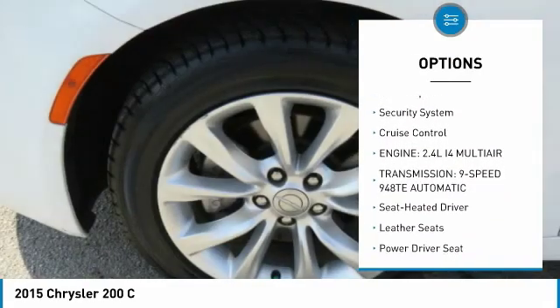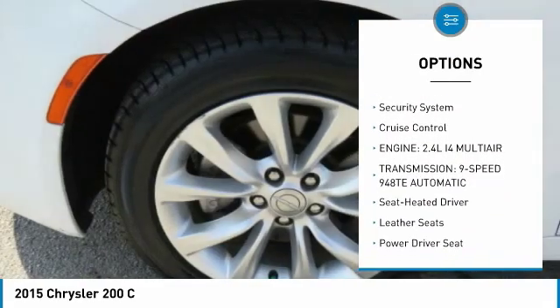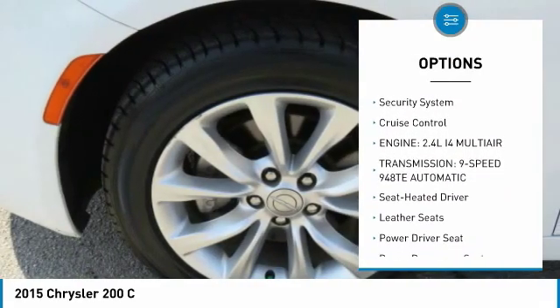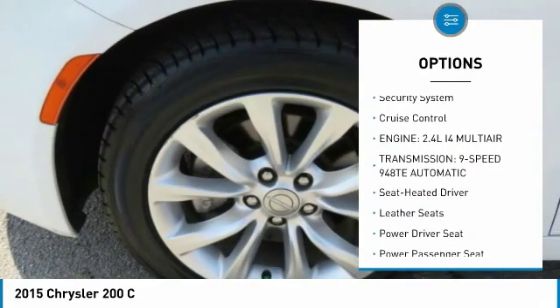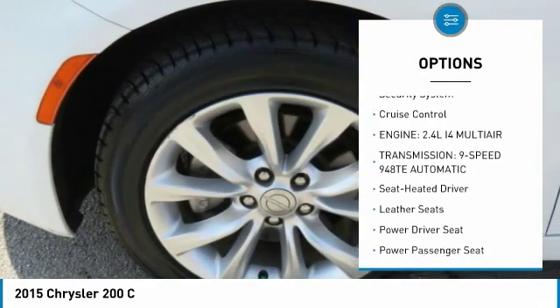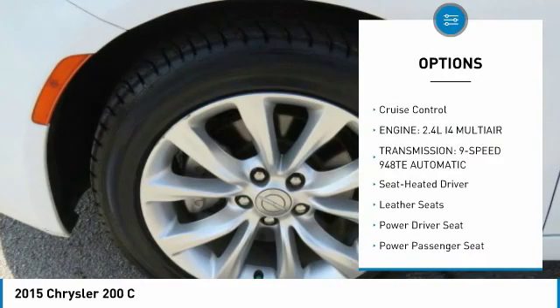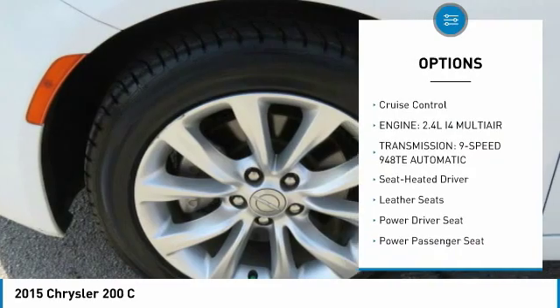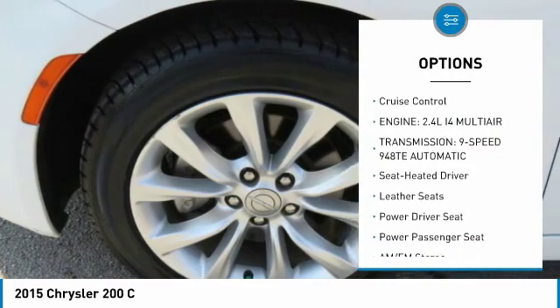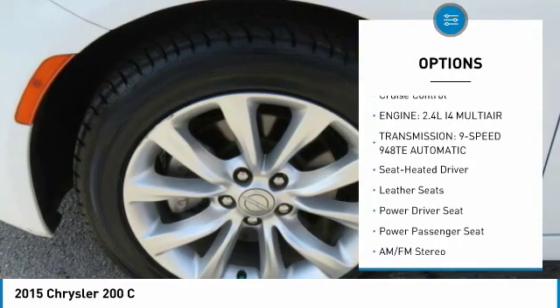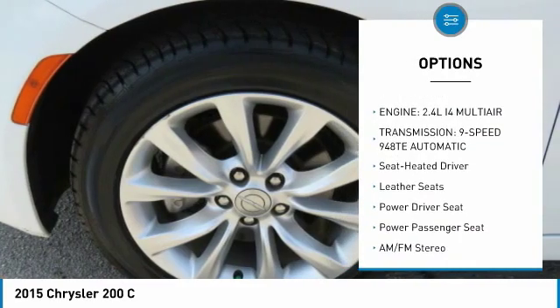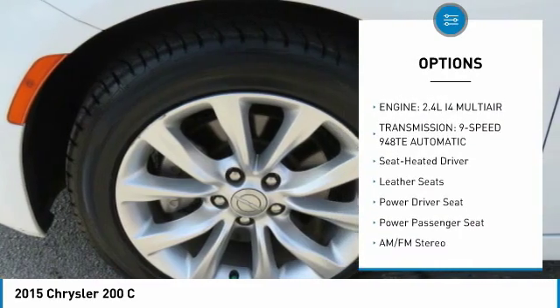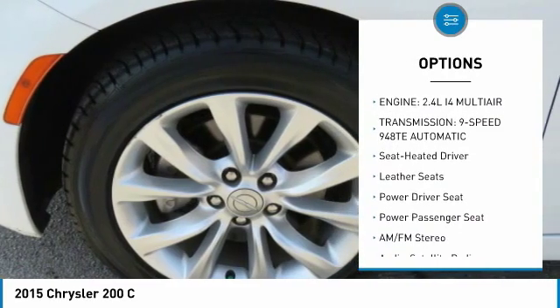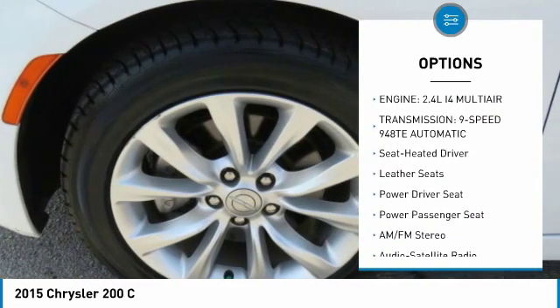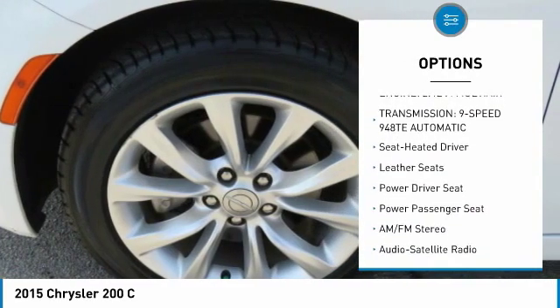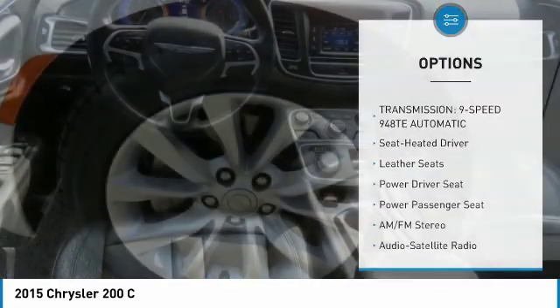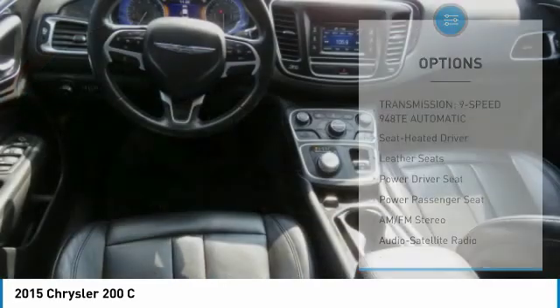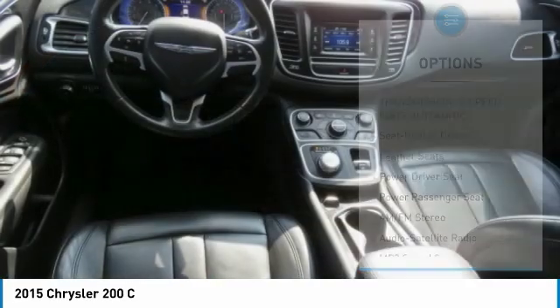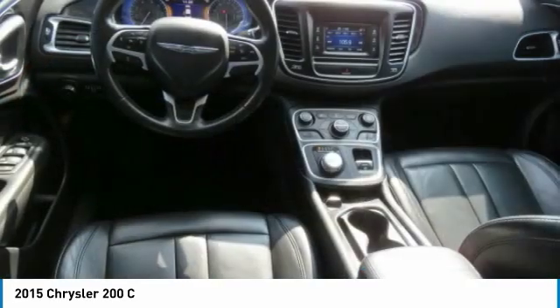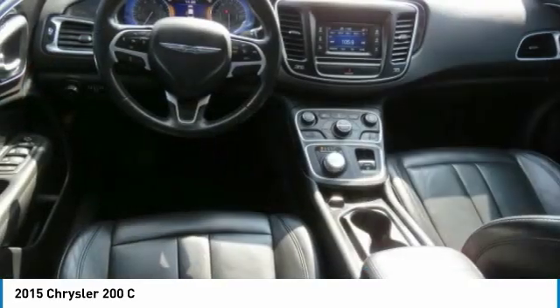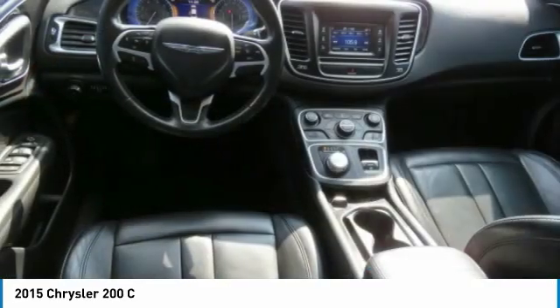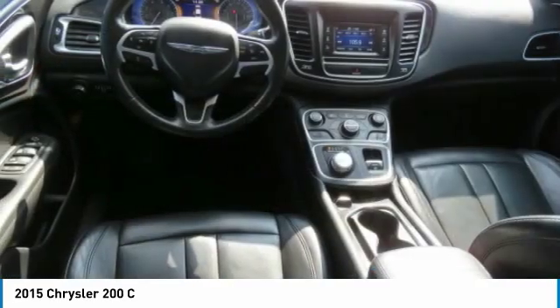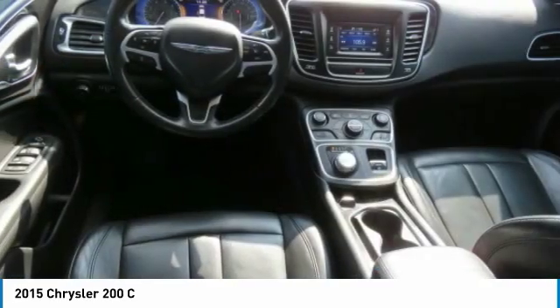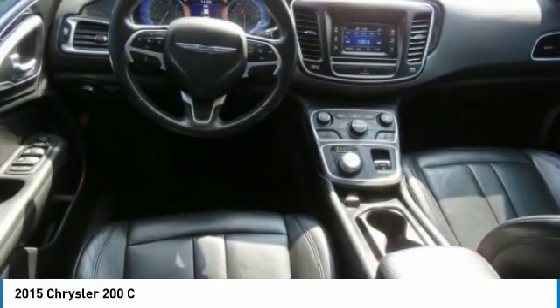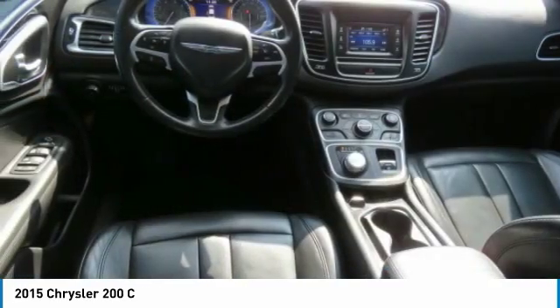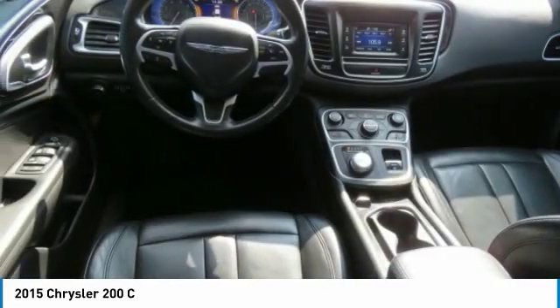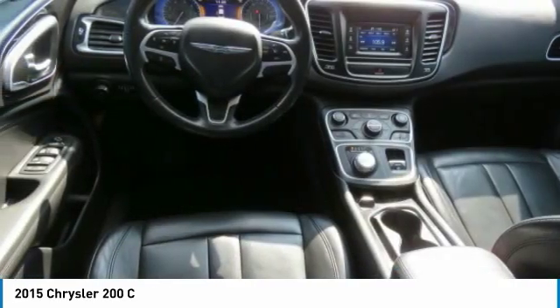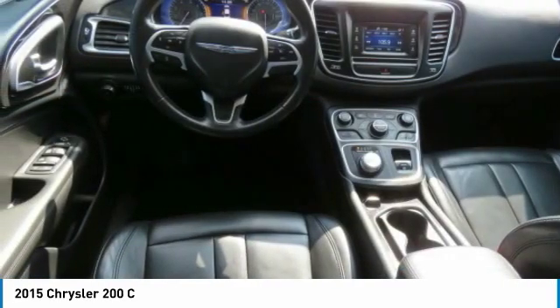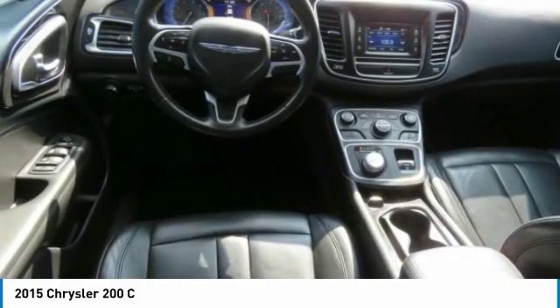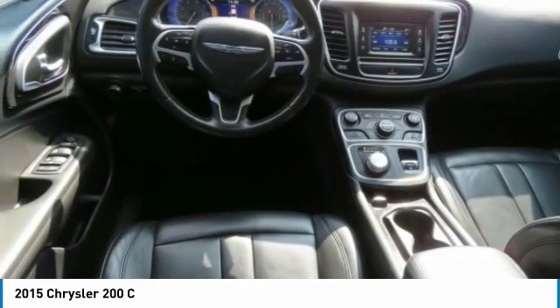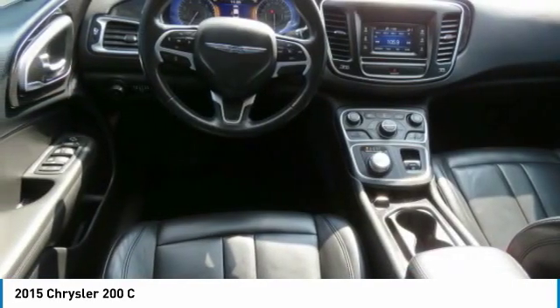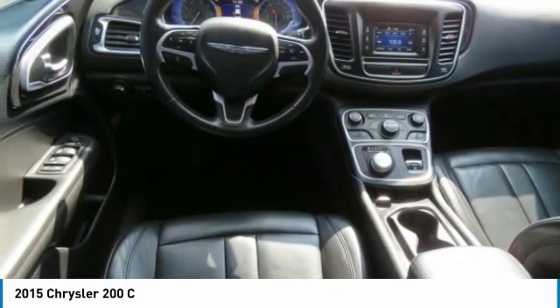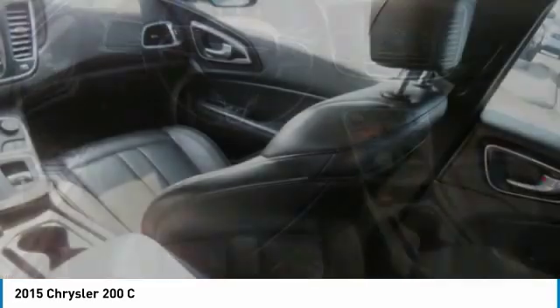Additional options include FWD, headlights auto off, mirror memory, security system, and cruise control.